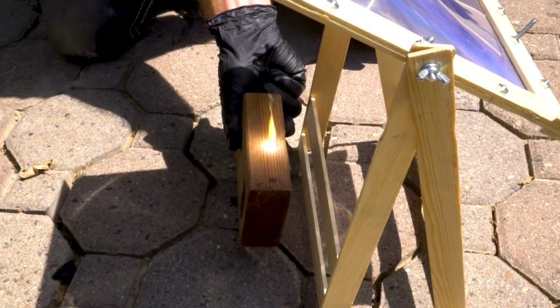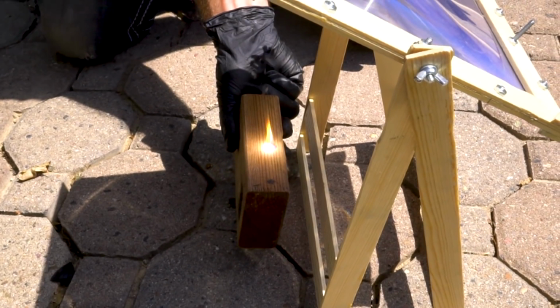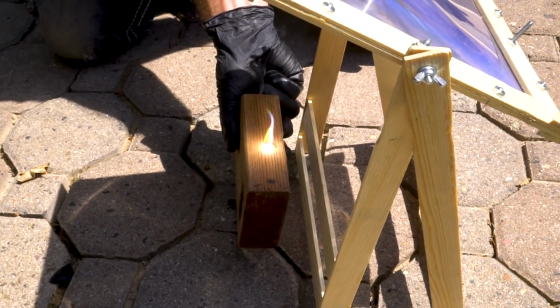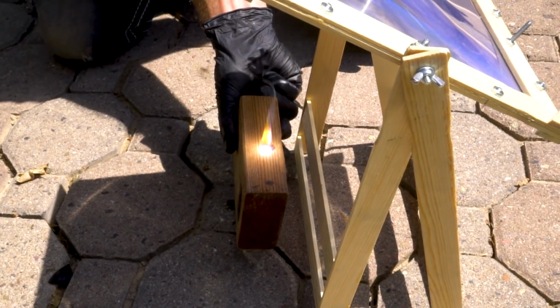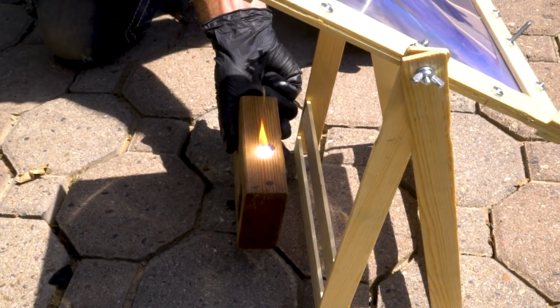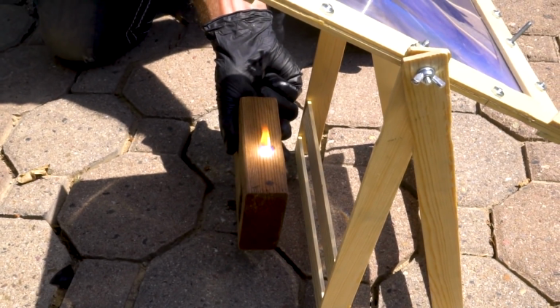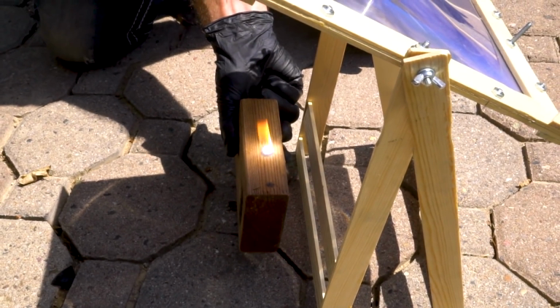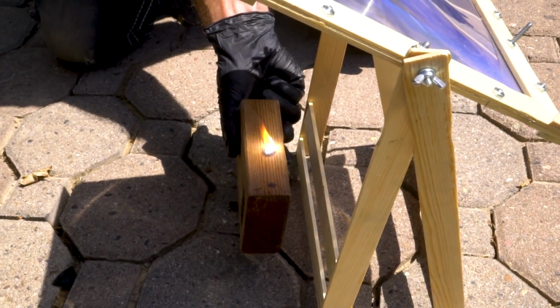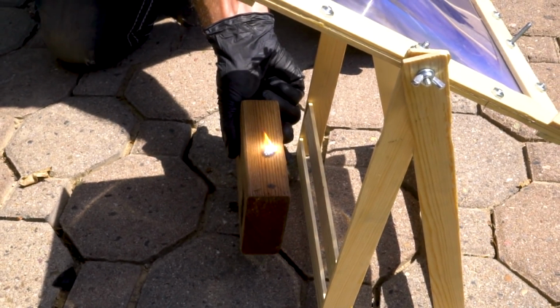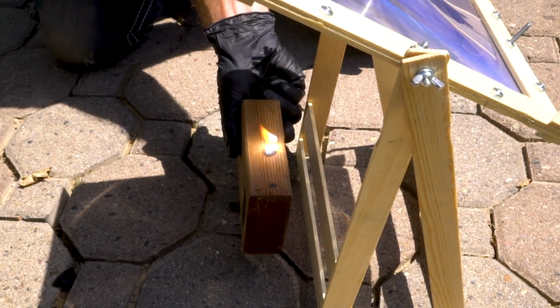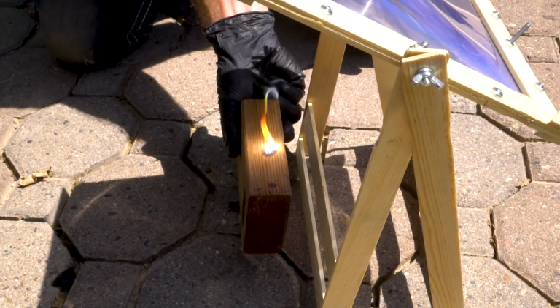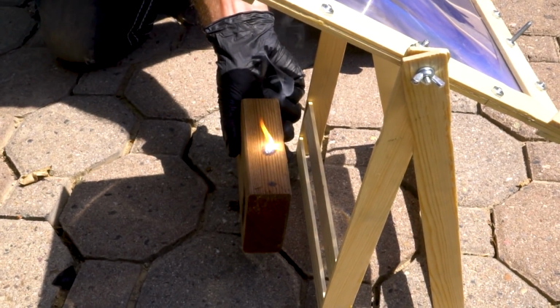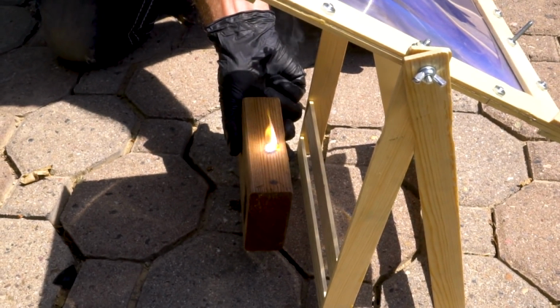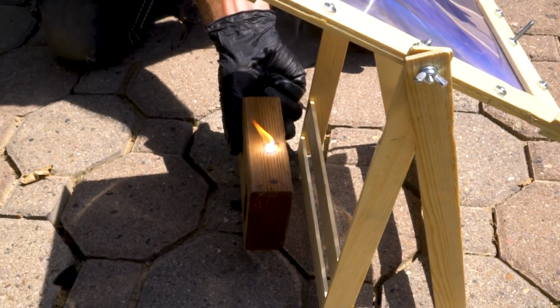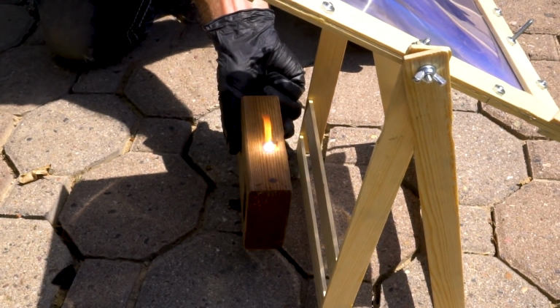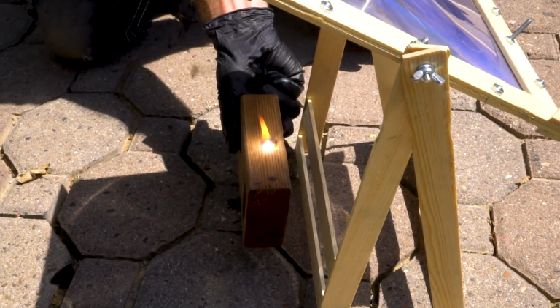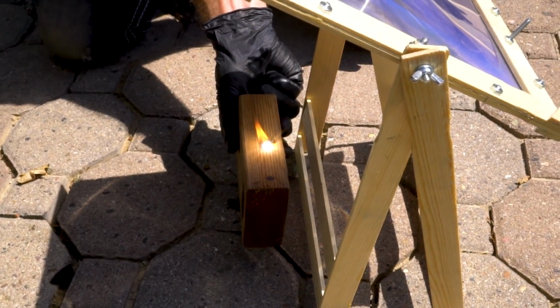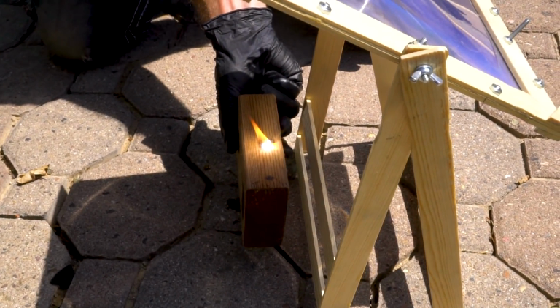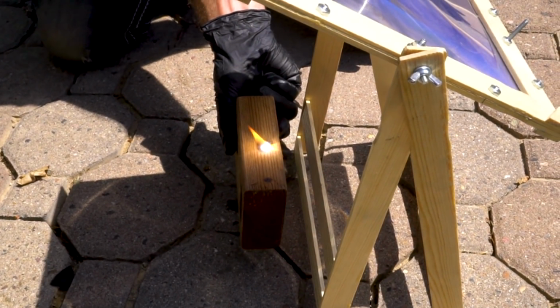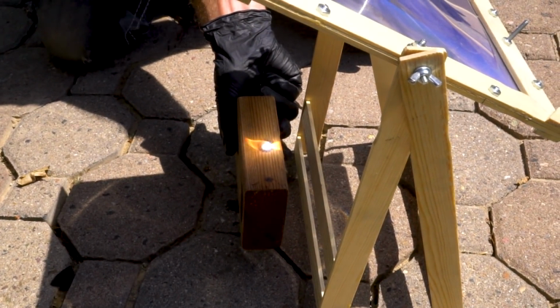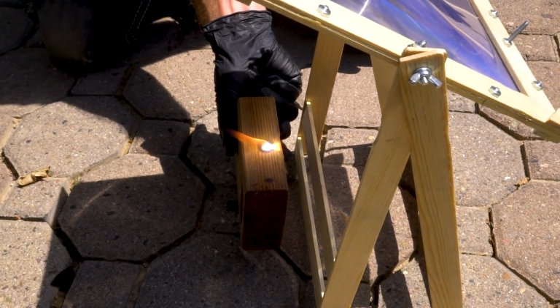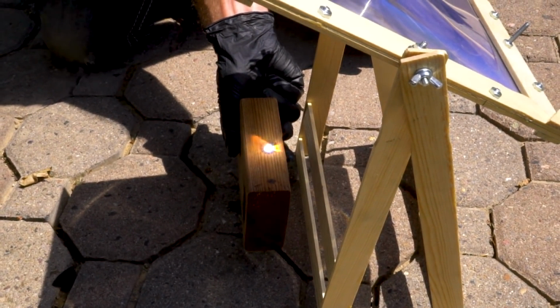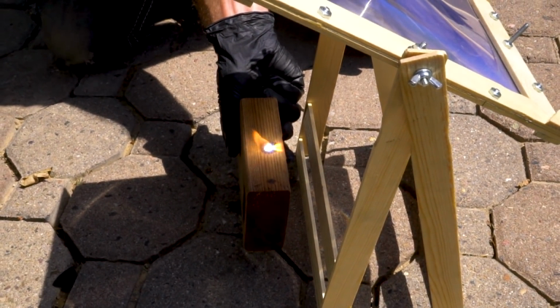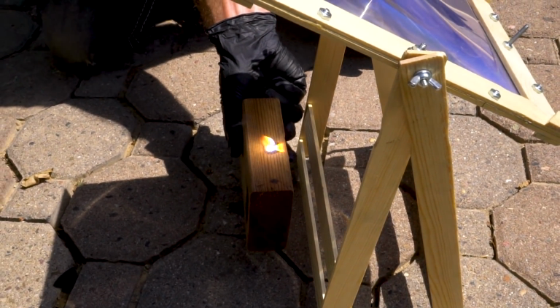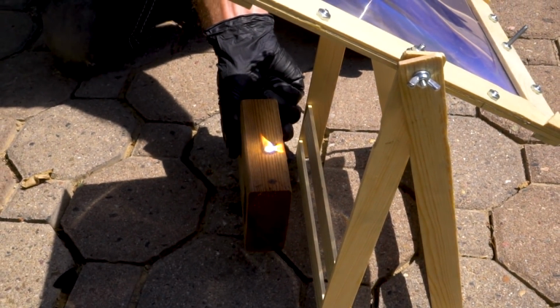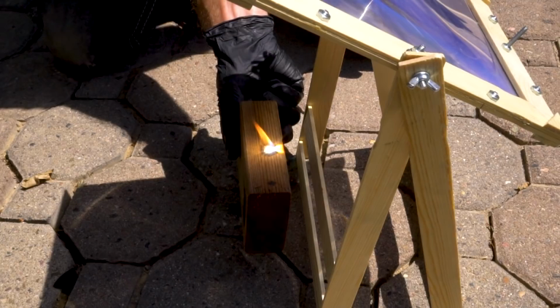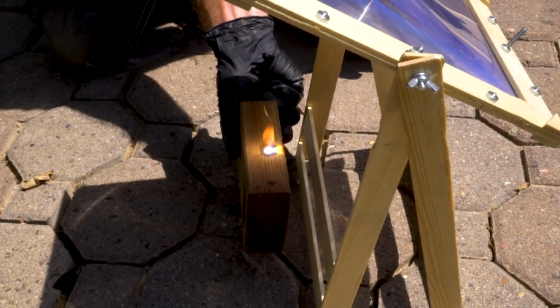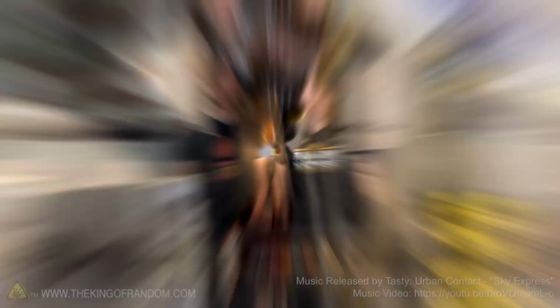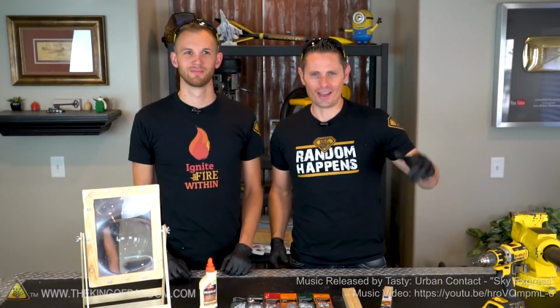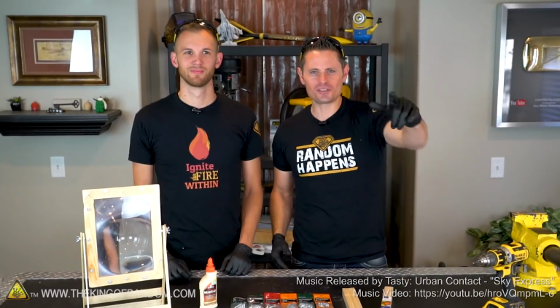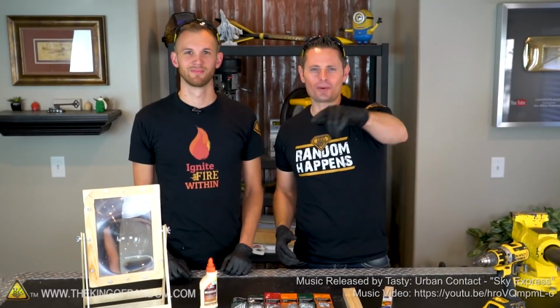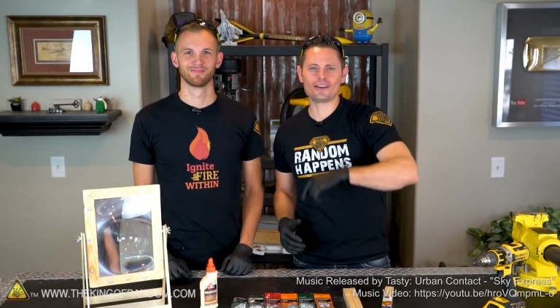Wow, that burst into flames in like one second, like instantly. Hey, what's up guys?